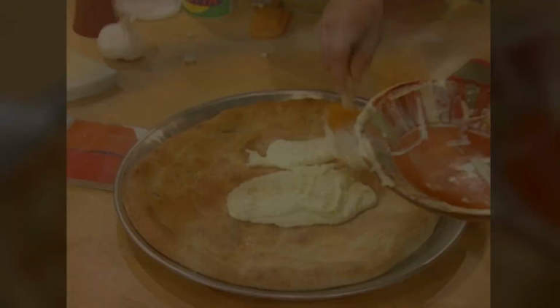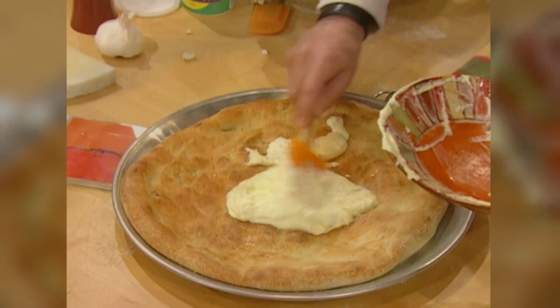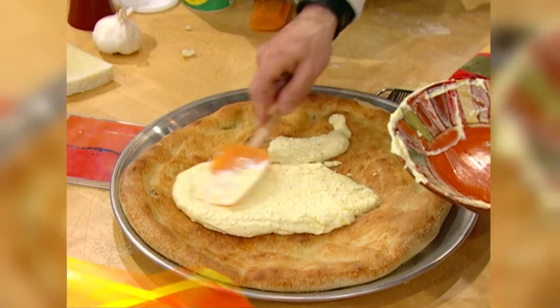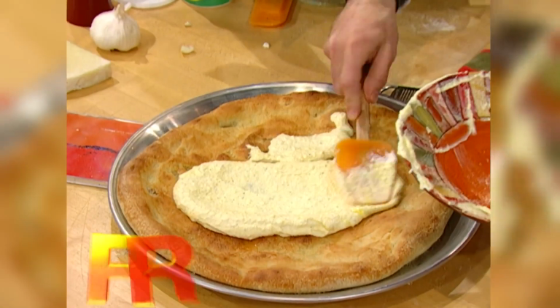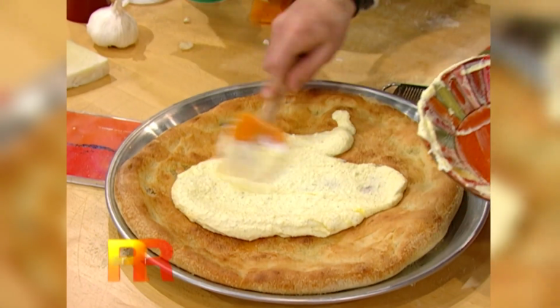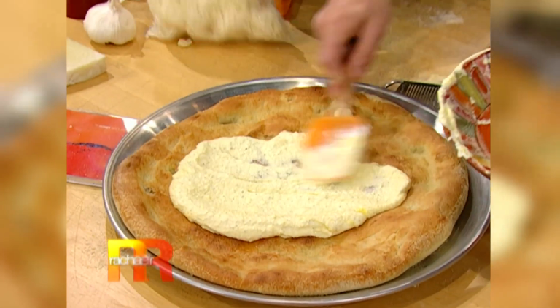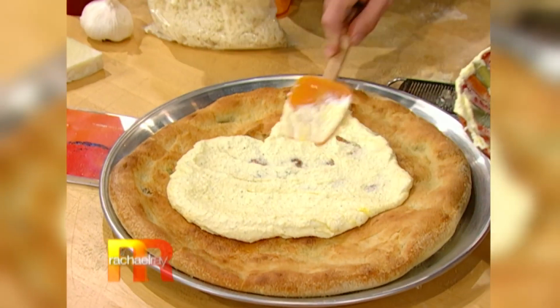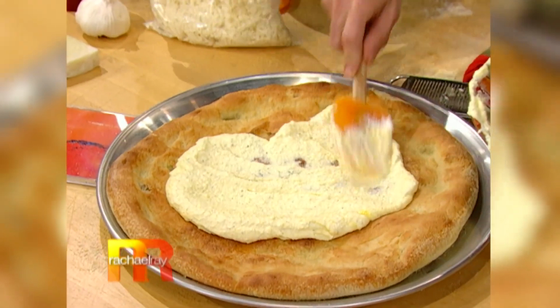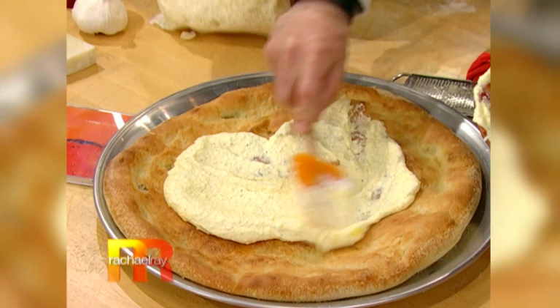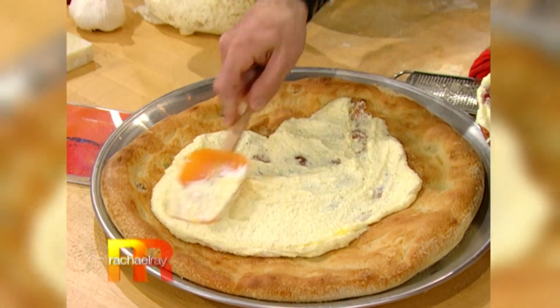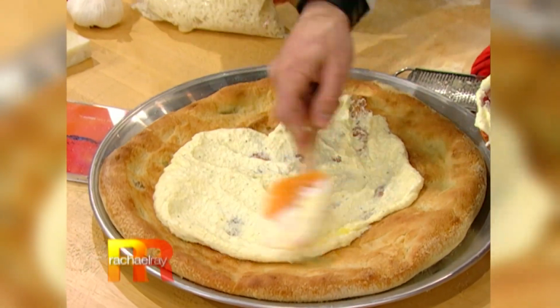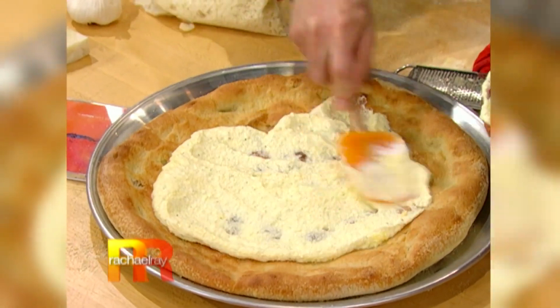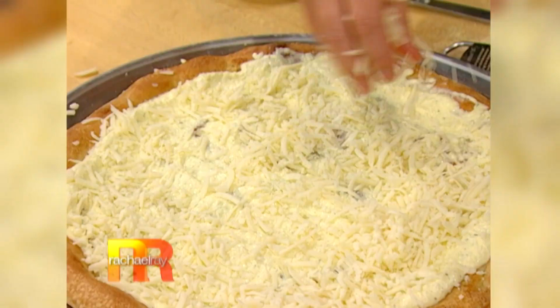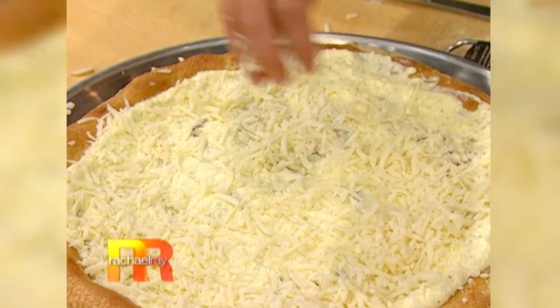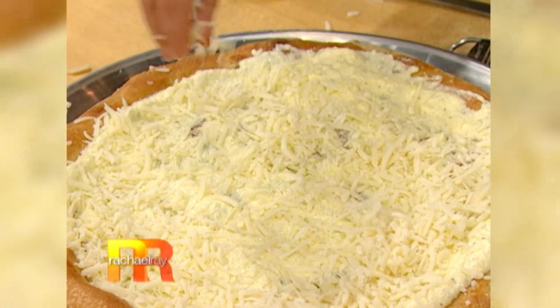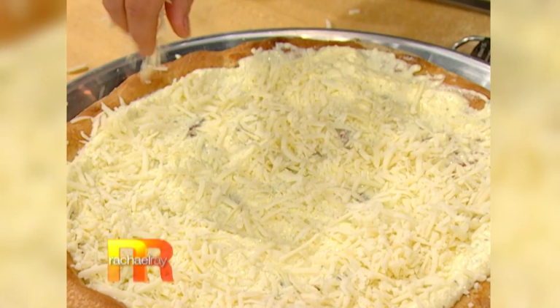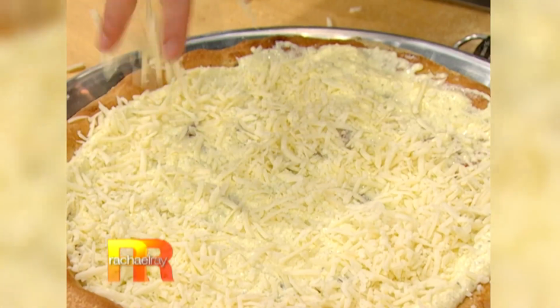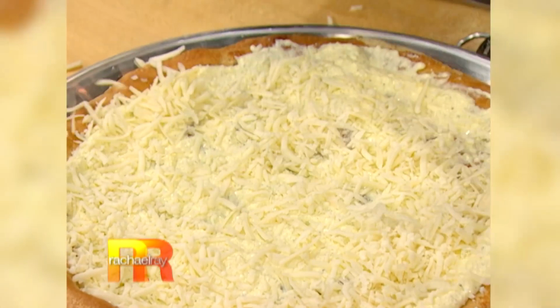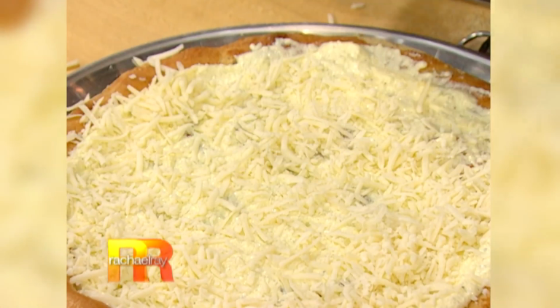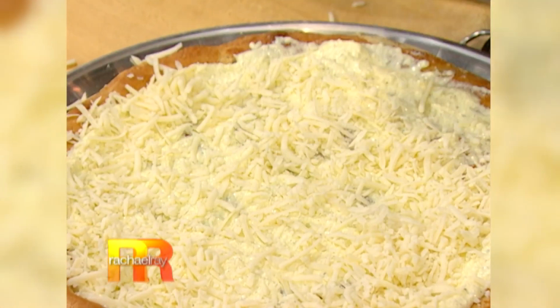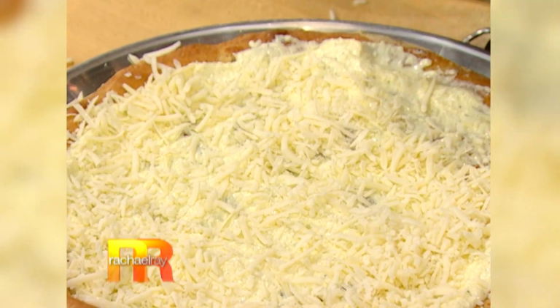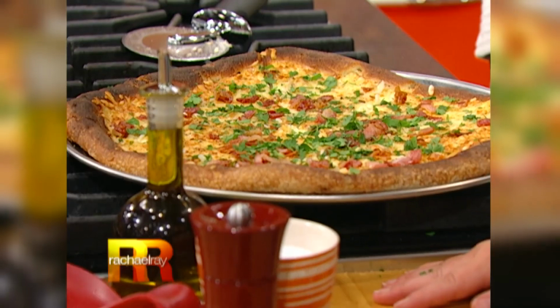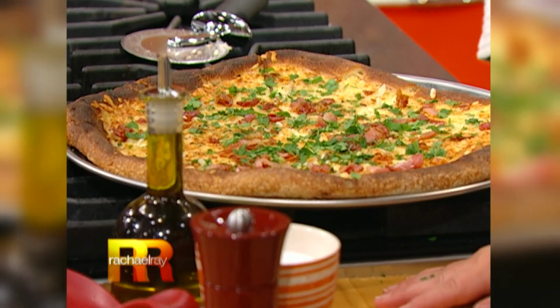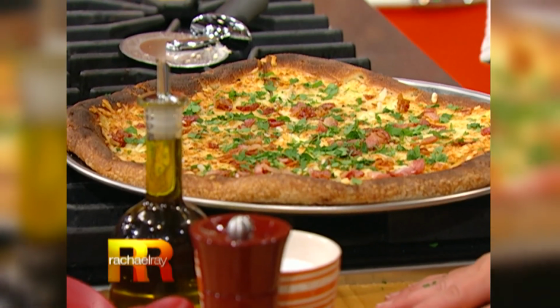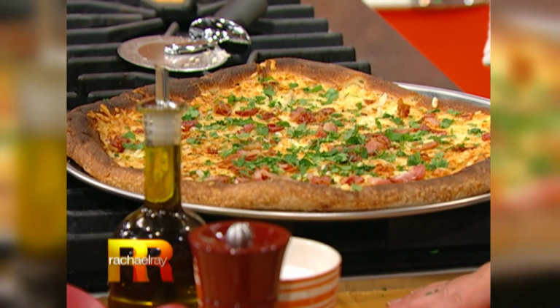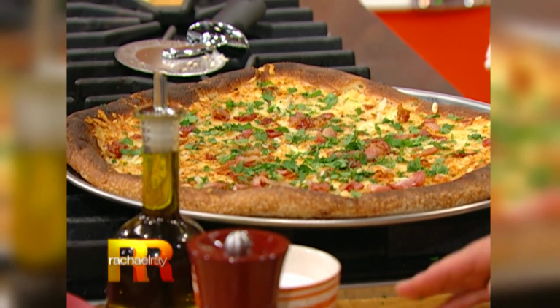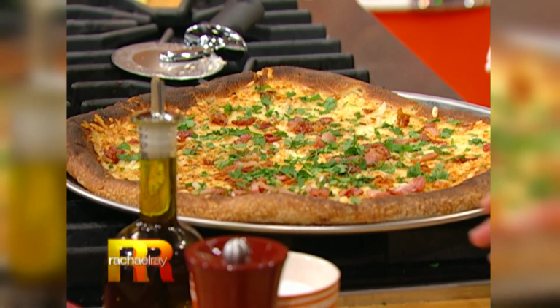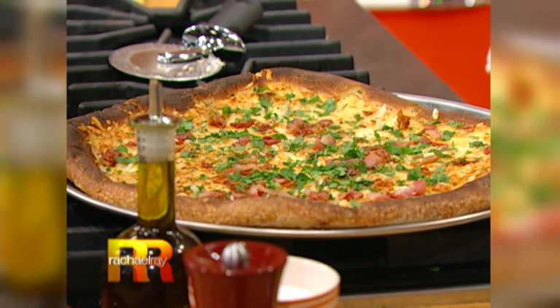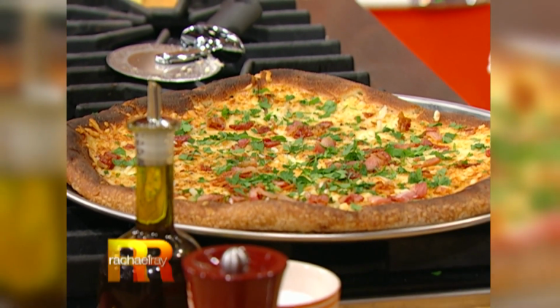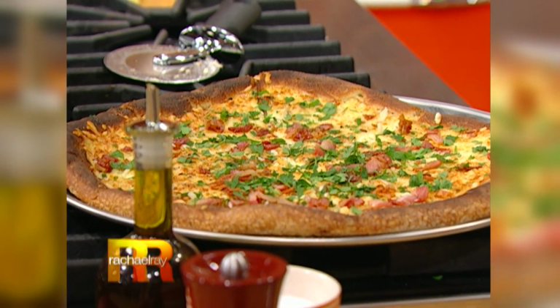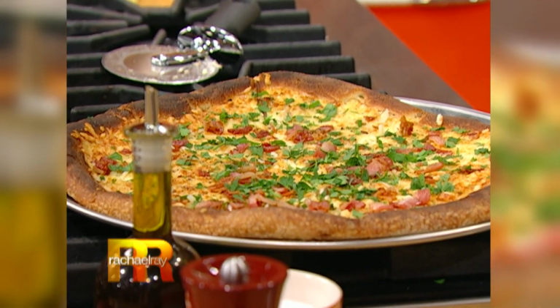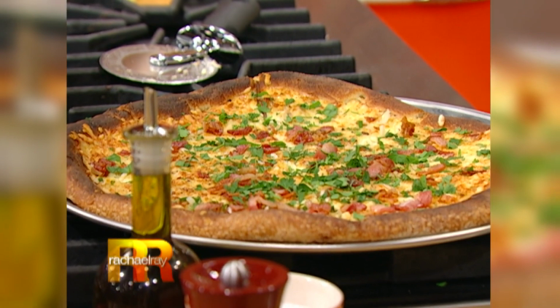I figured out another way to eat carbonara: carbonara pizza. Bacon, egg, and cheese on pizza.